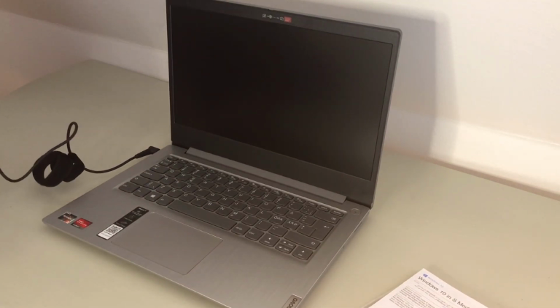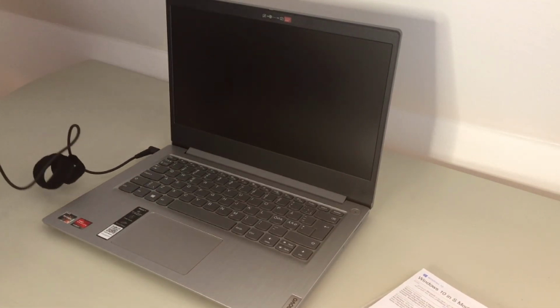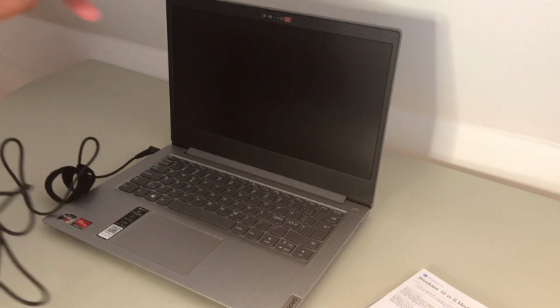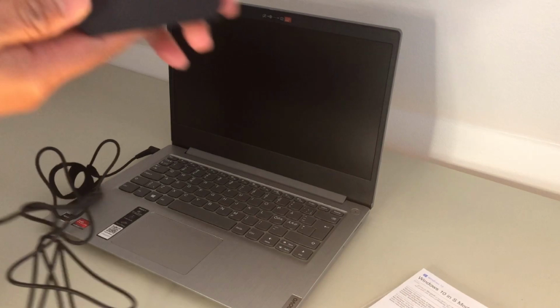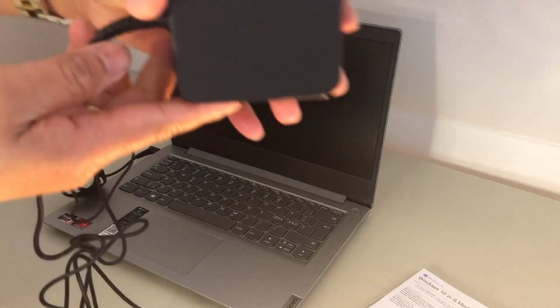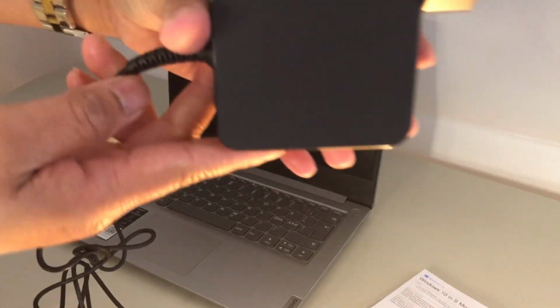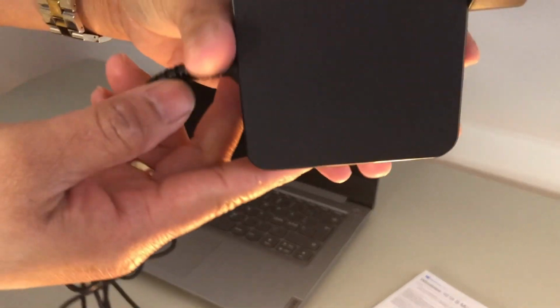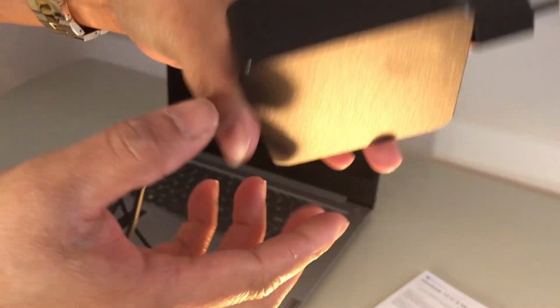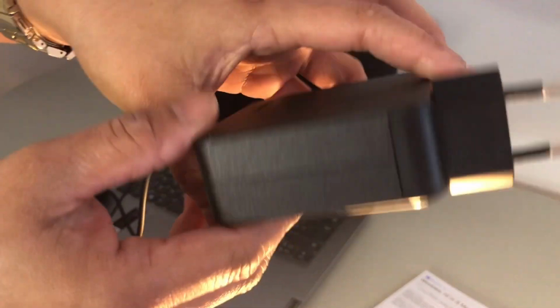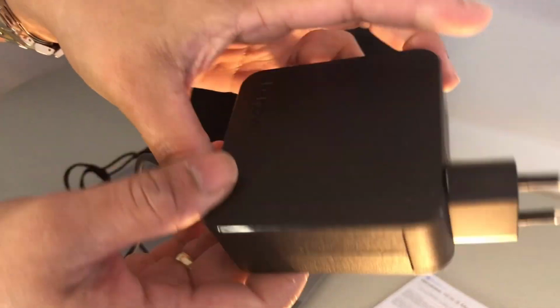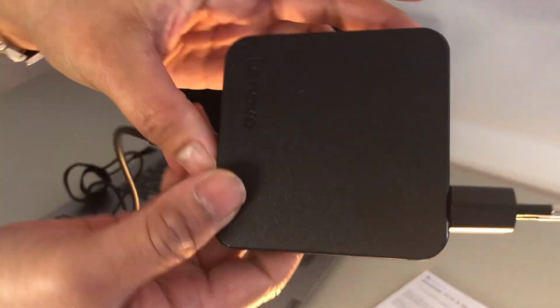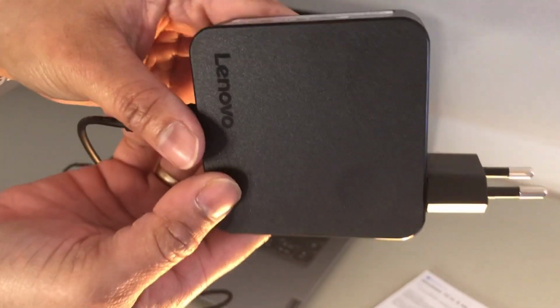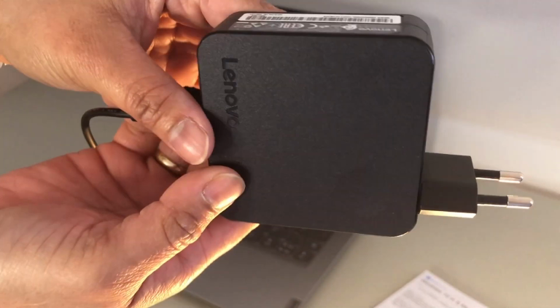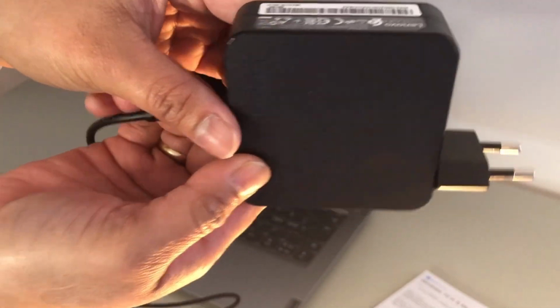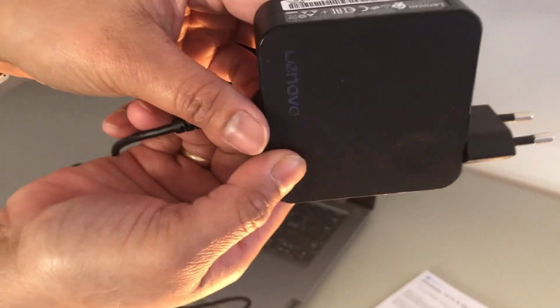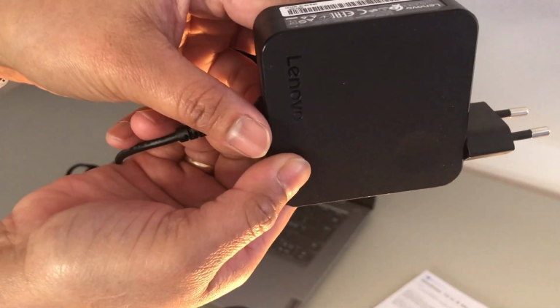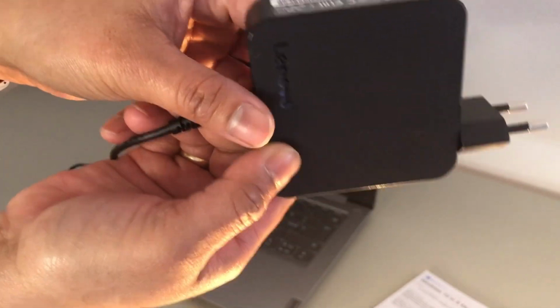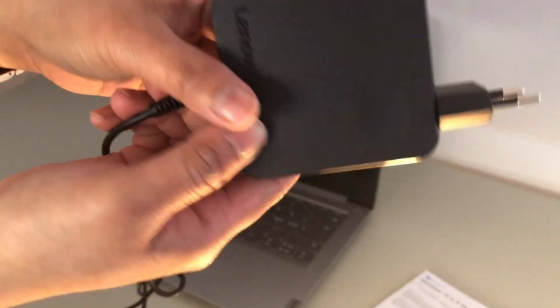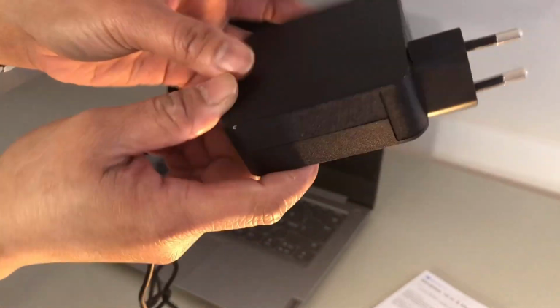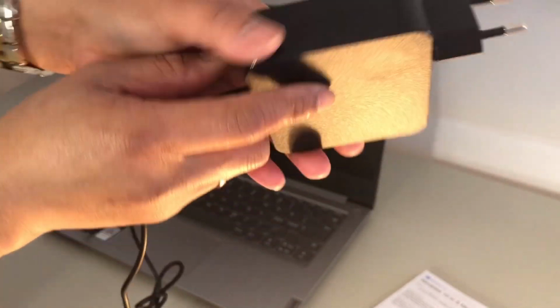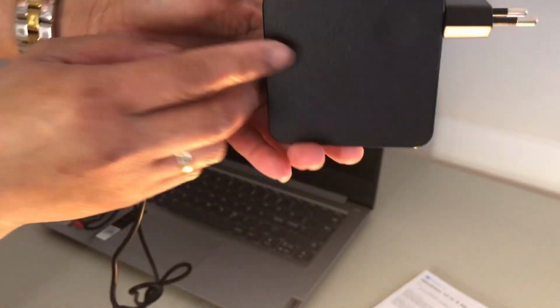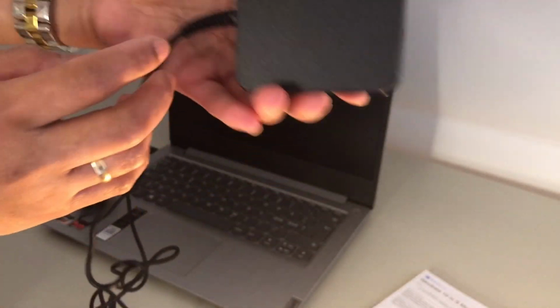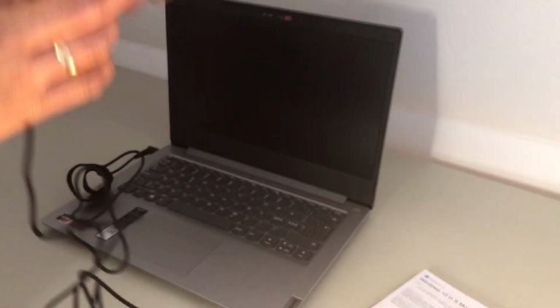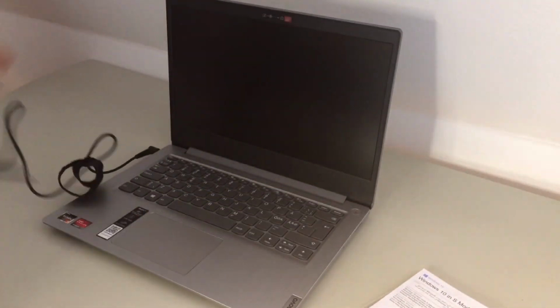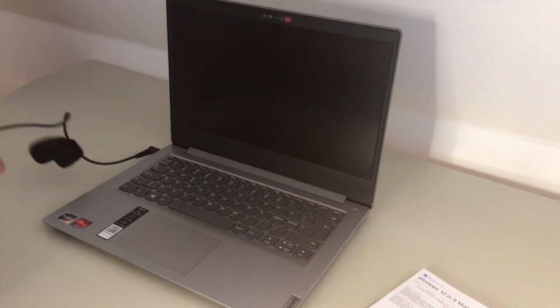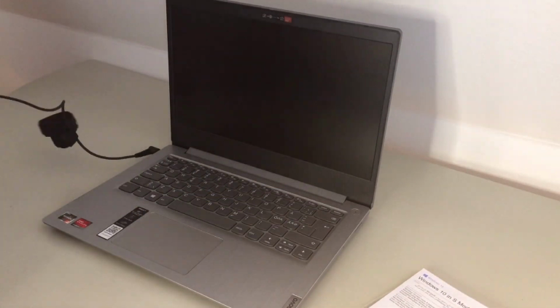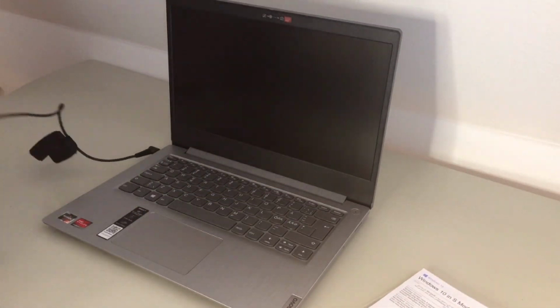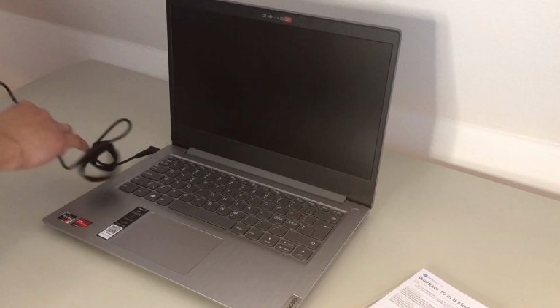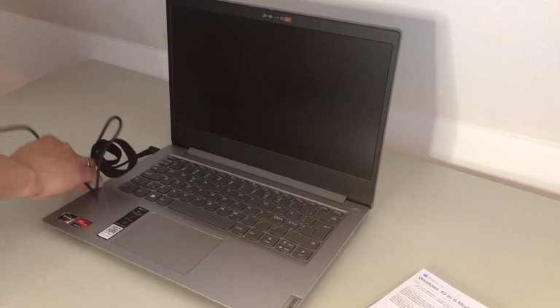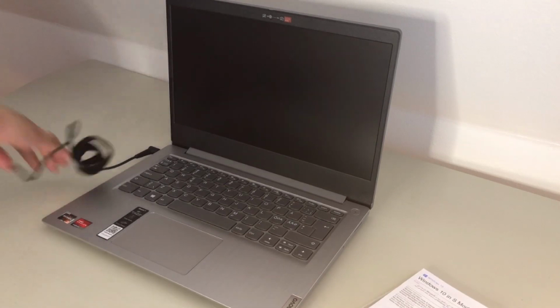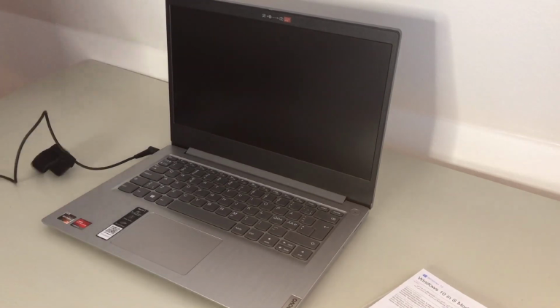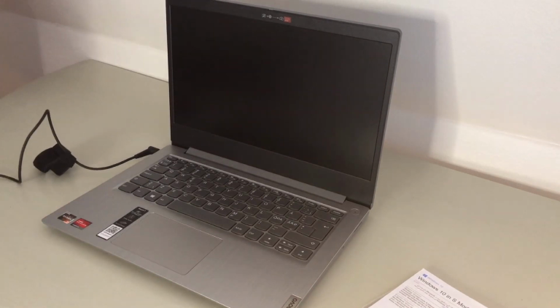This is the adapter for charging, so let's charge it.